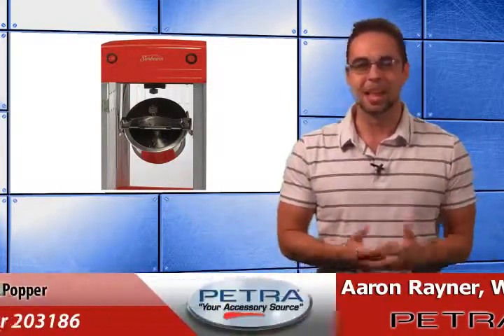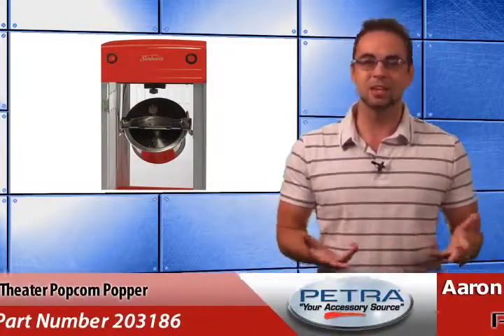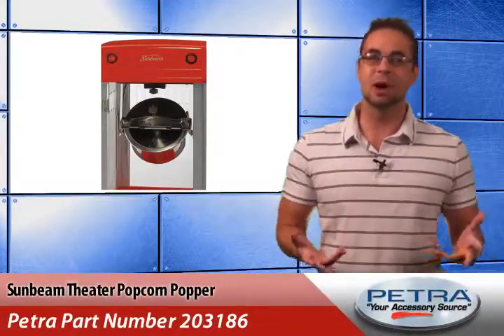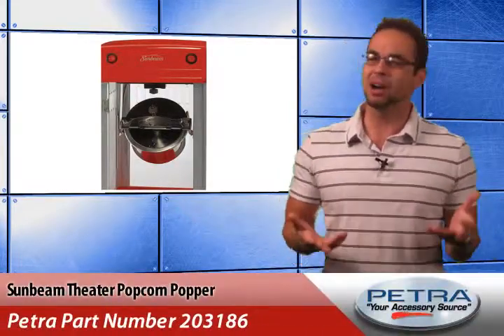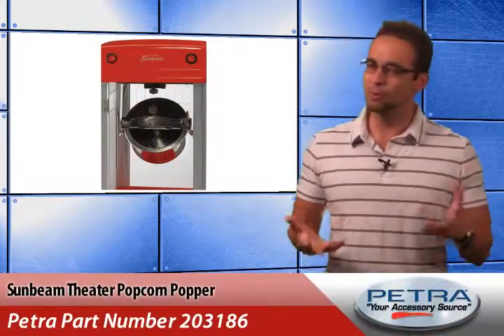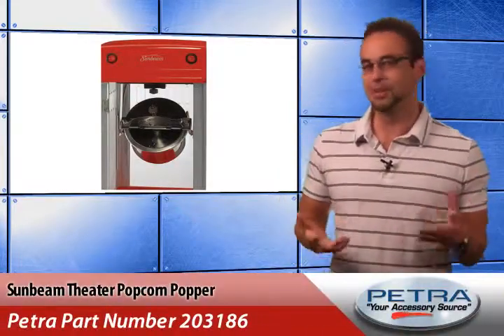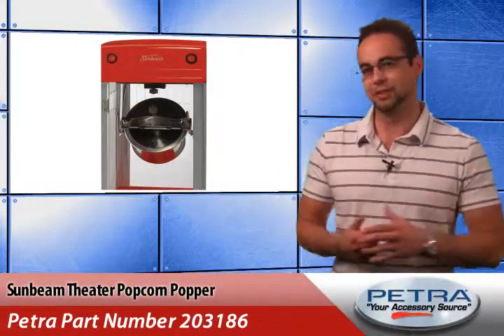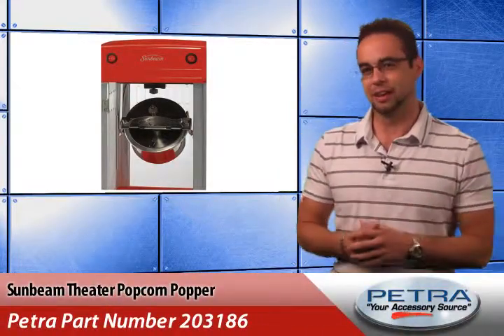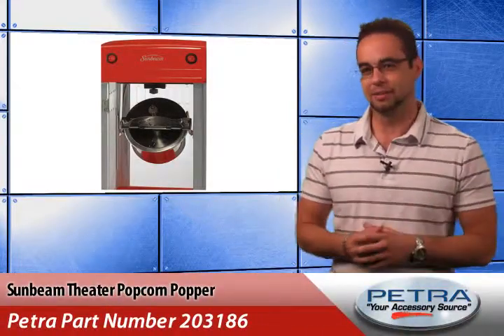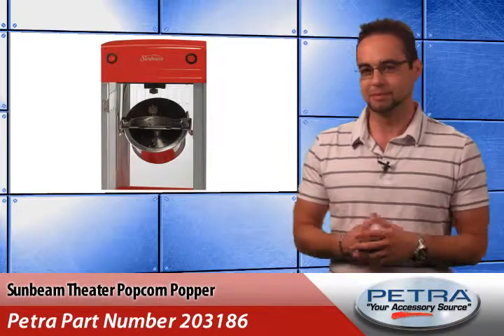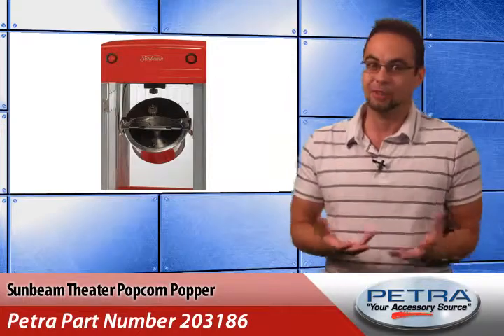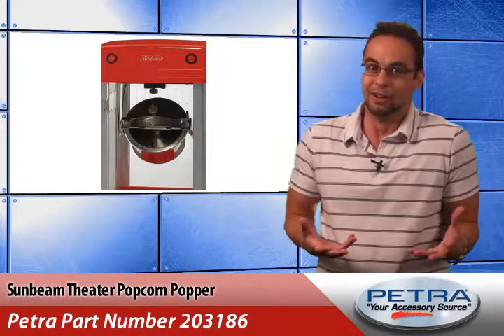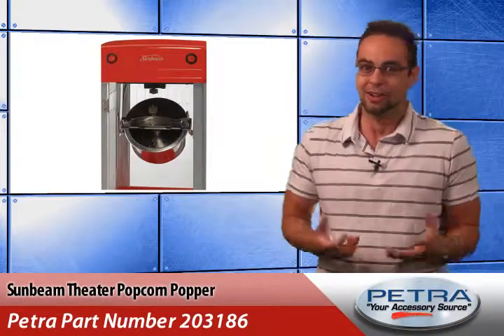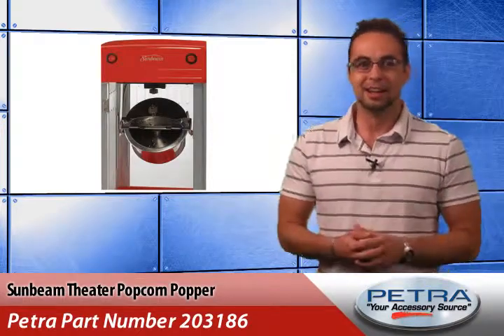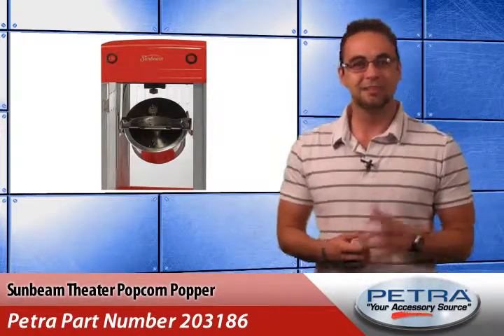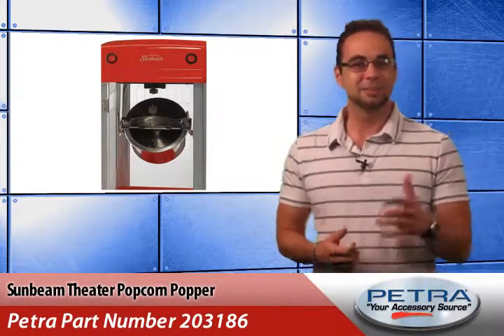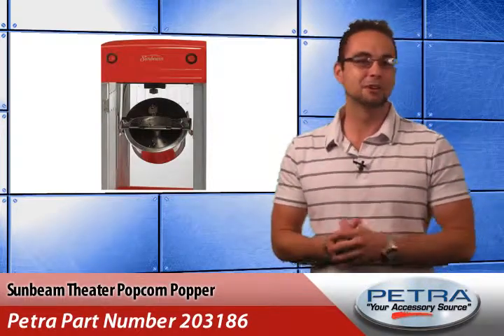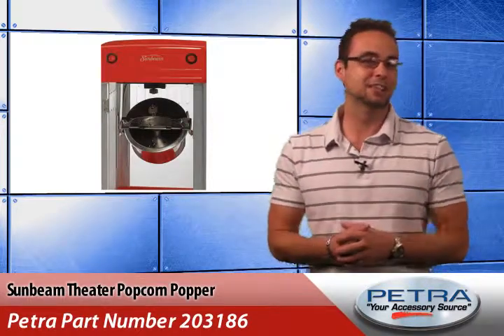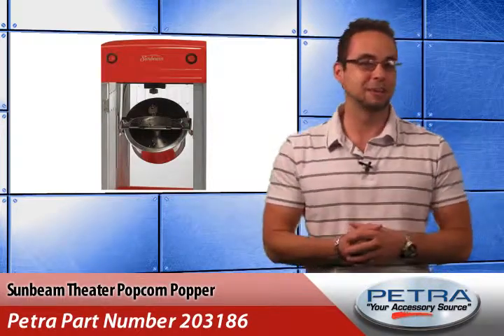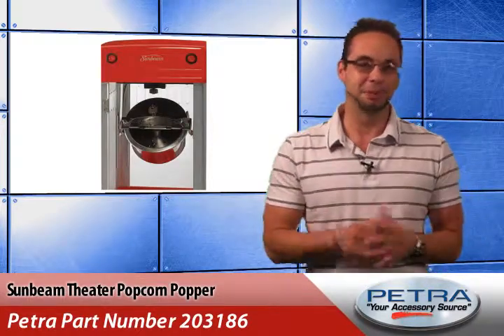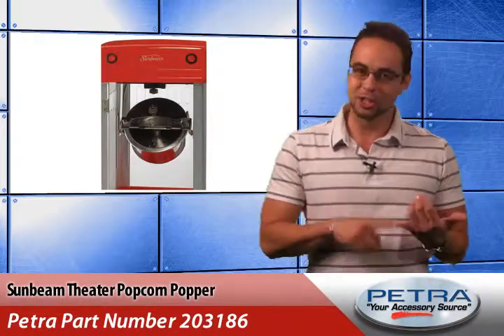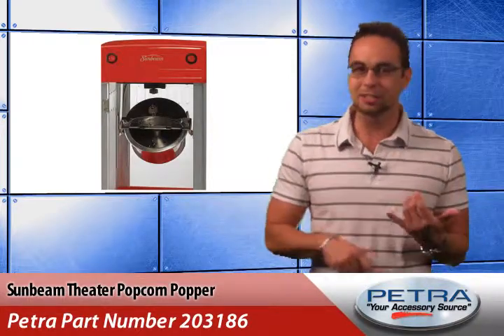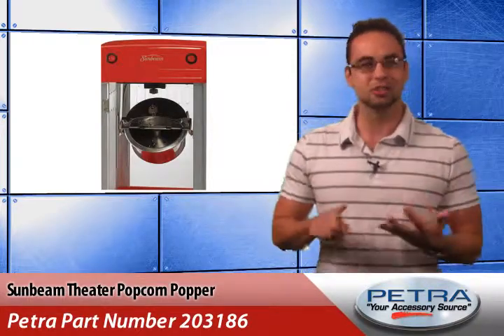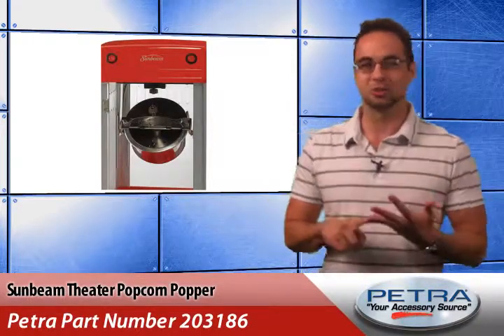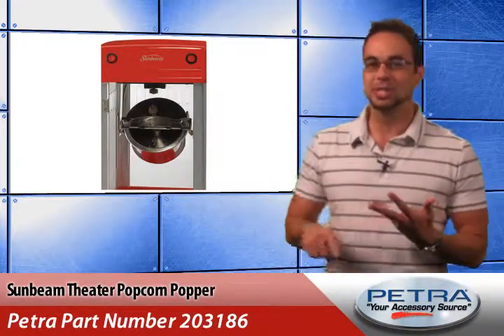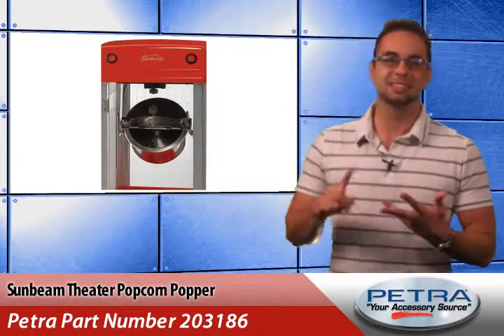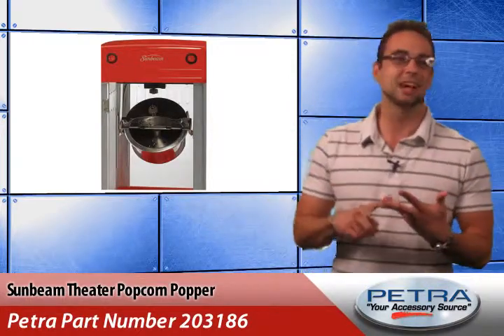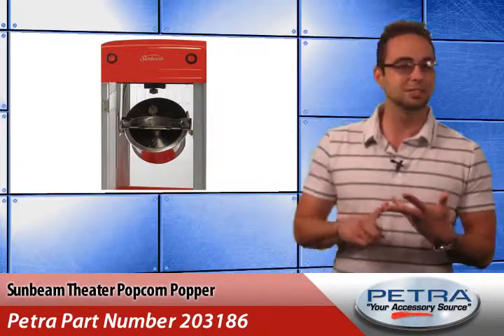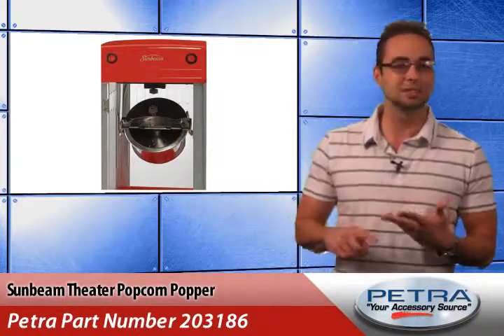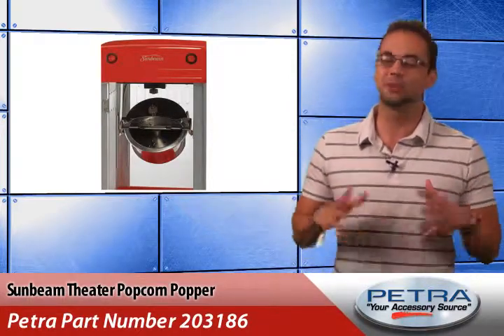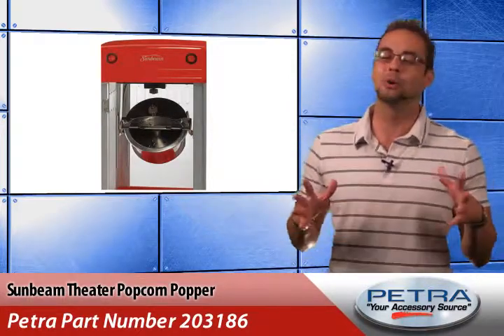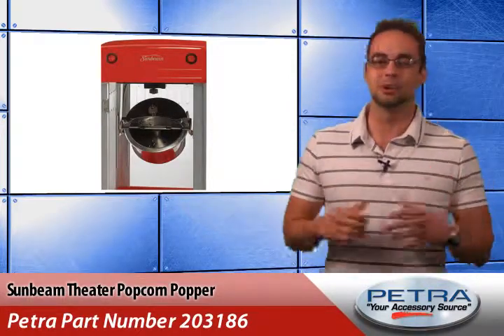Hey, you know, I'm a home theater guy — duh. I've got the perfect setup: the projector, the screen, the sound system, the works.